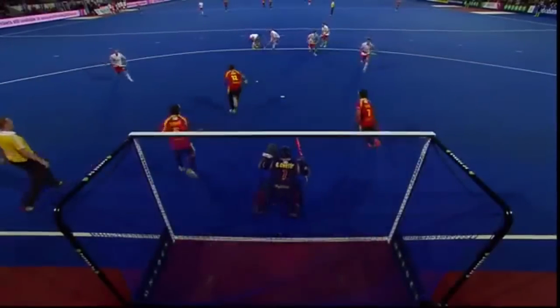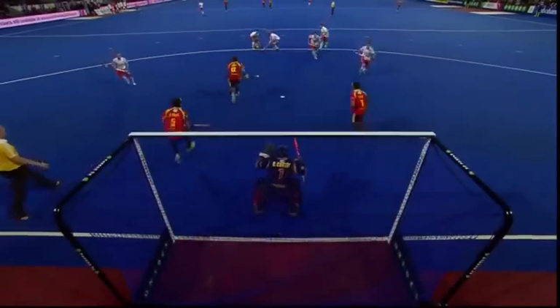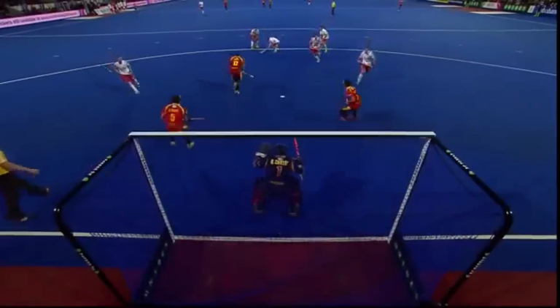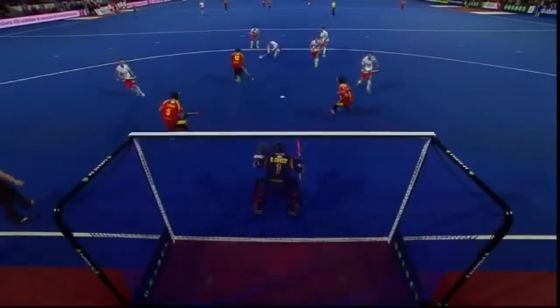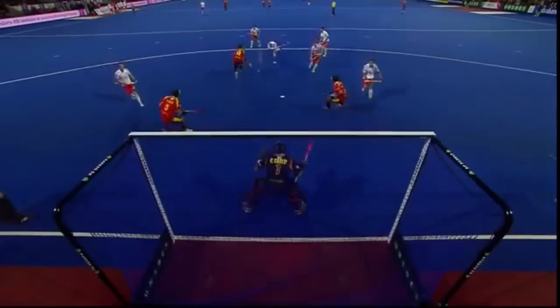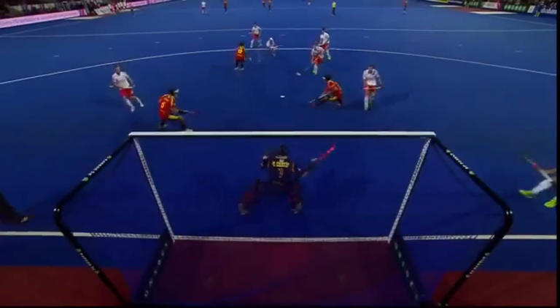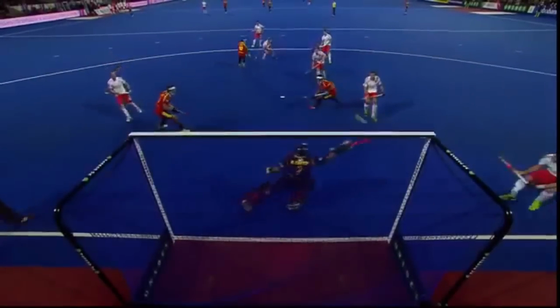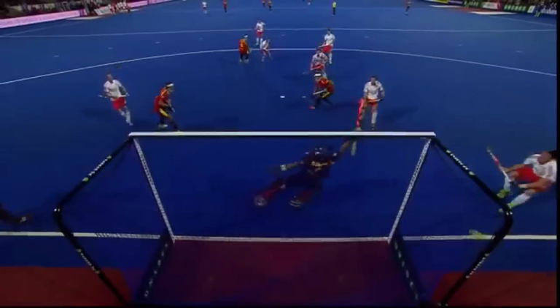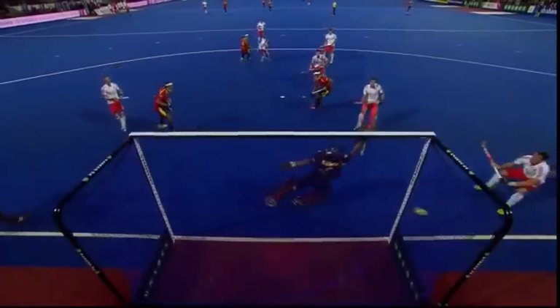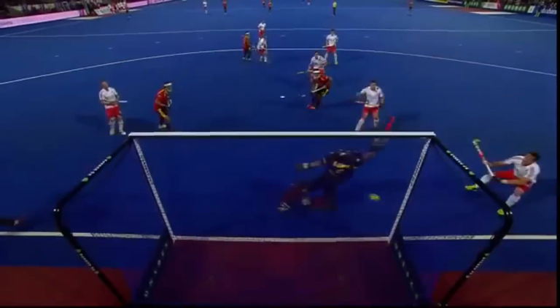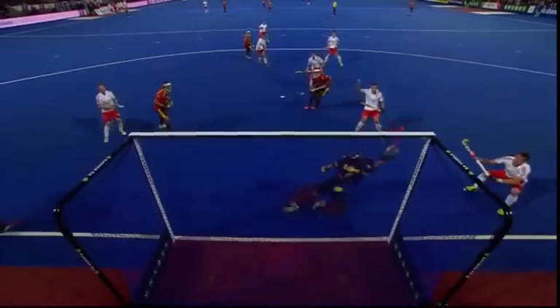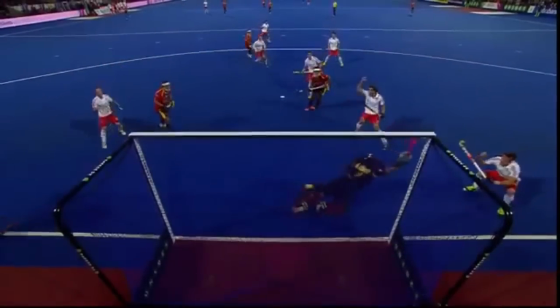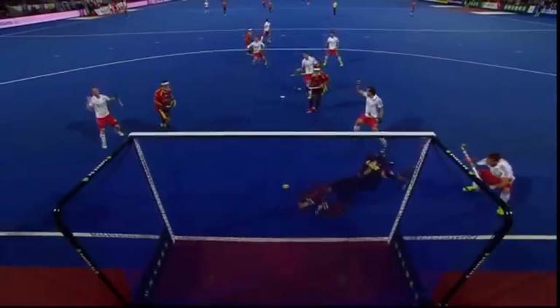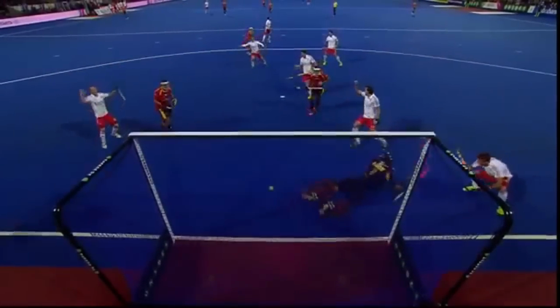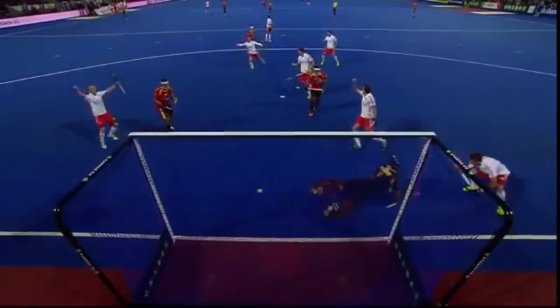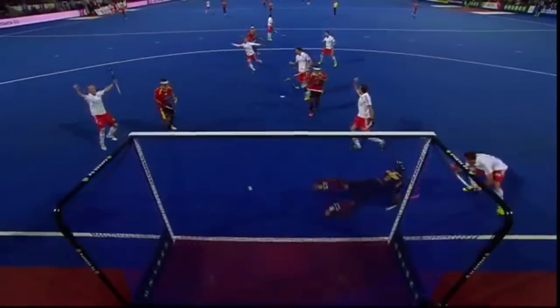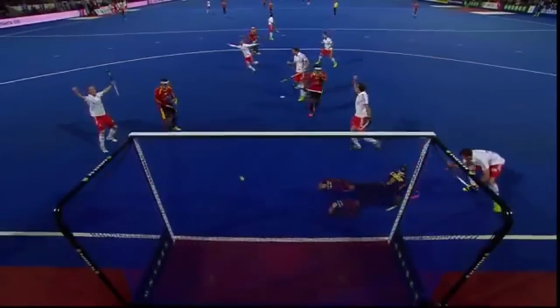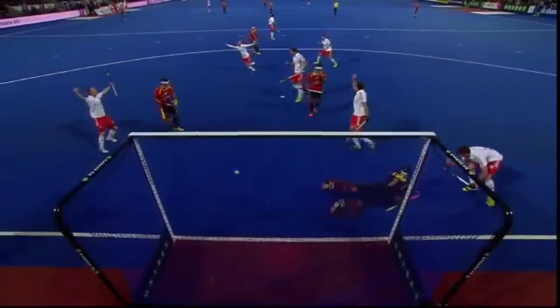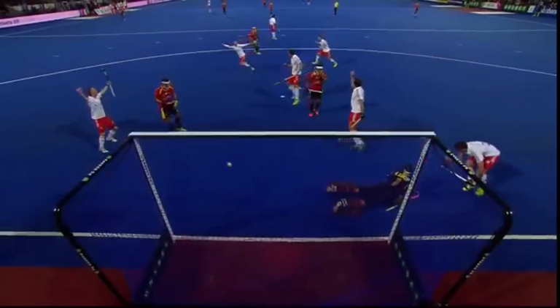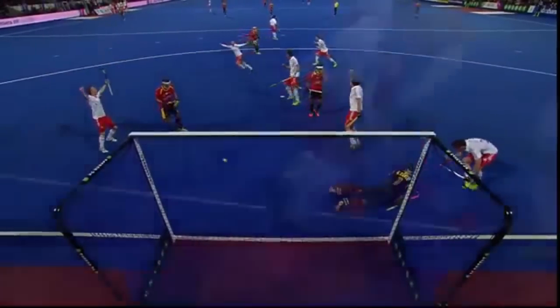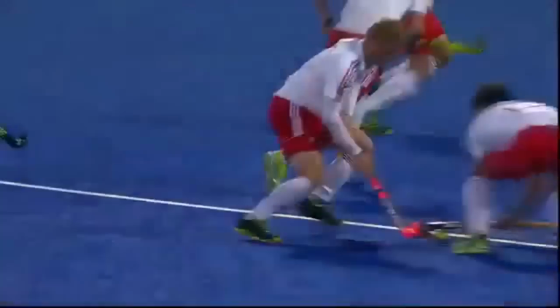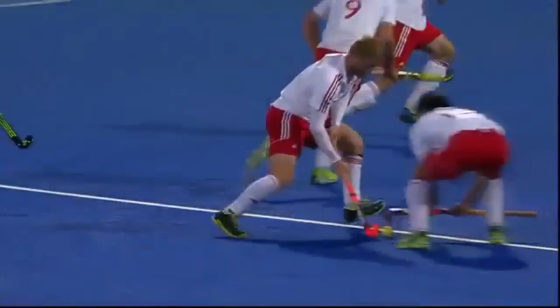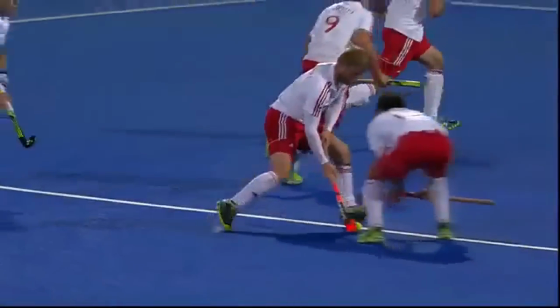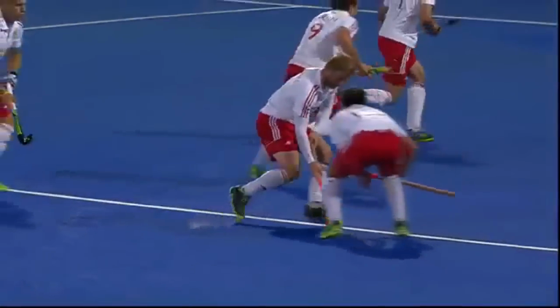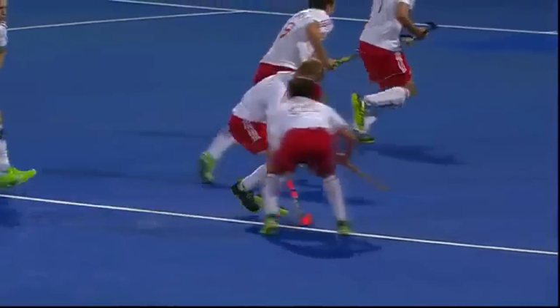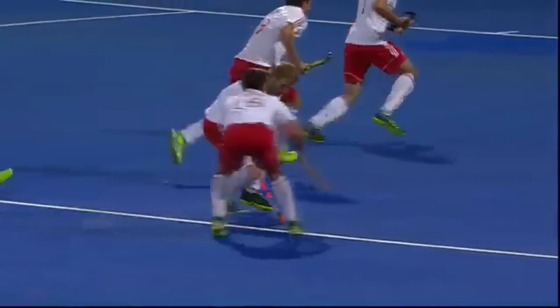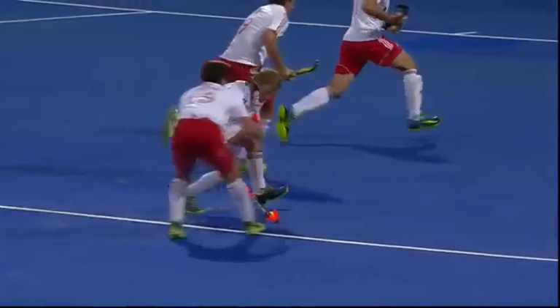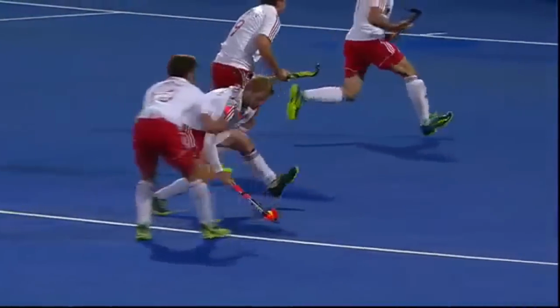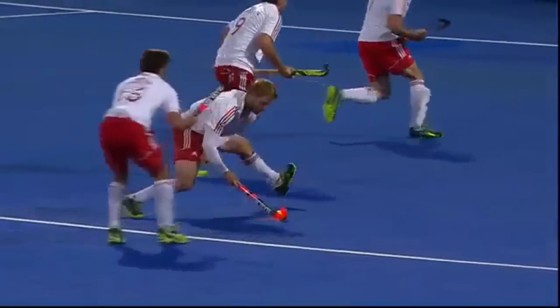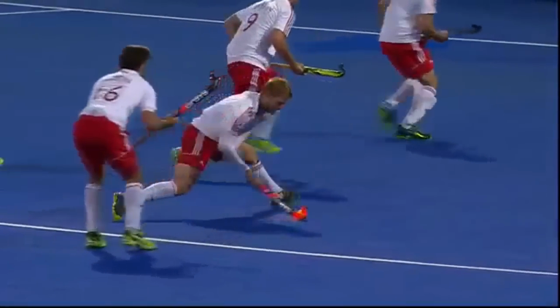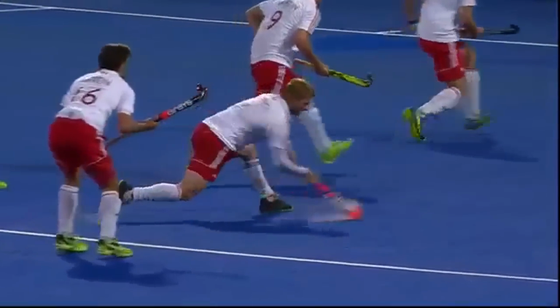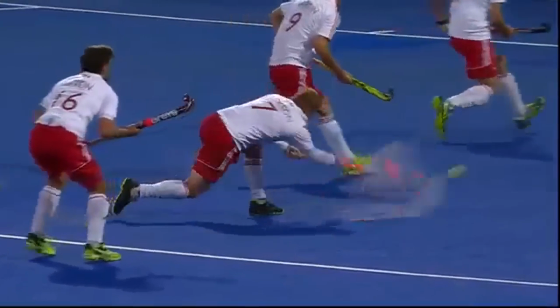Out, stop, drag, whip — you couldn't have picked the ball up and put it in a better place.